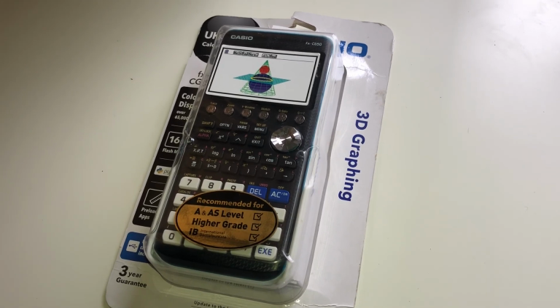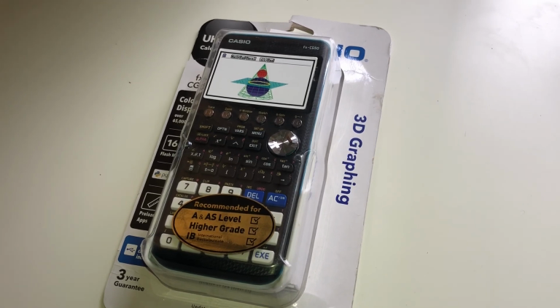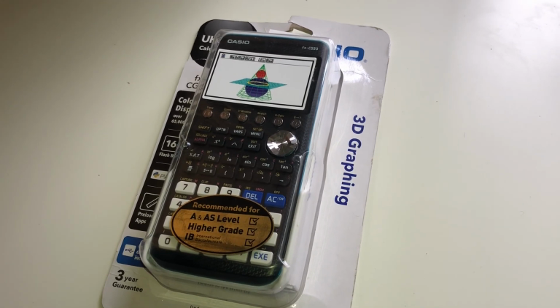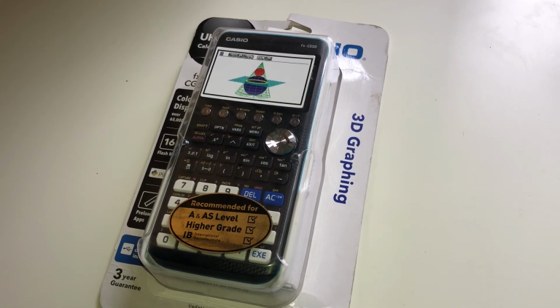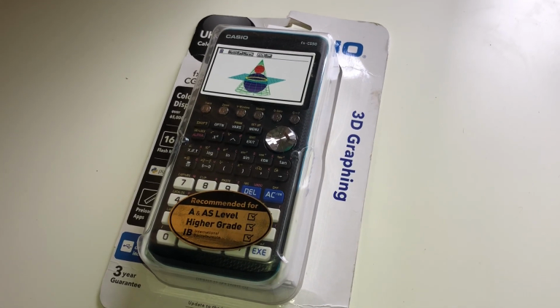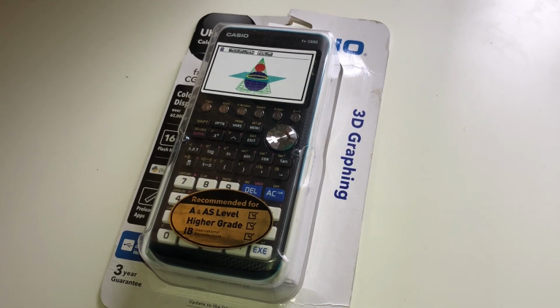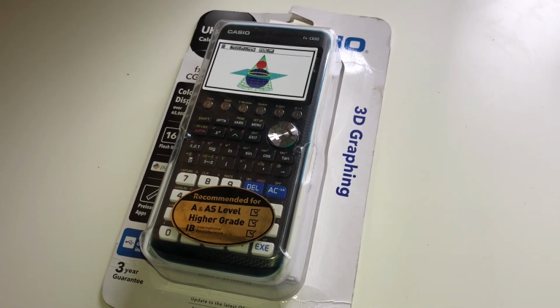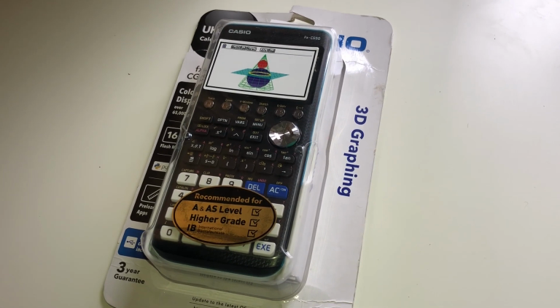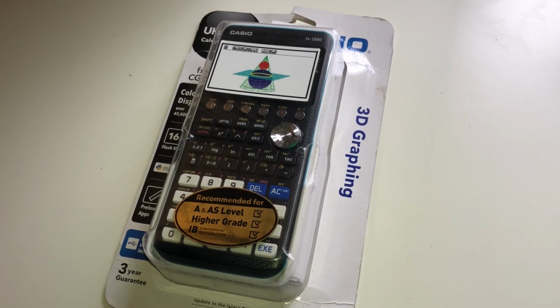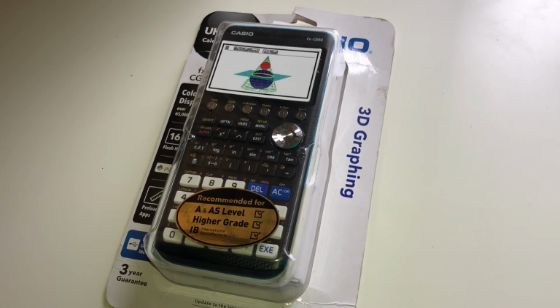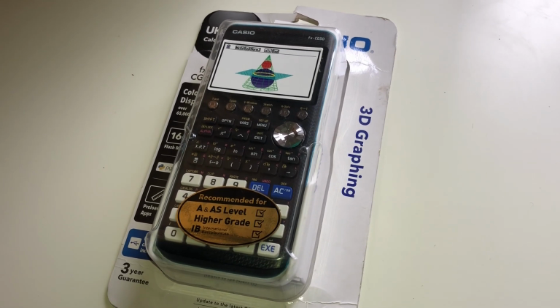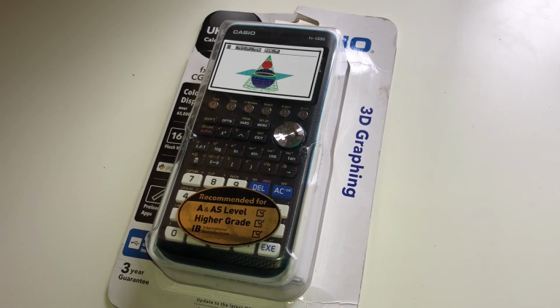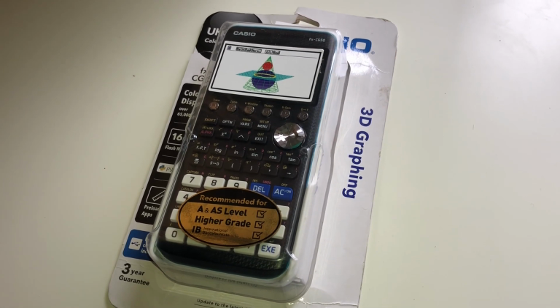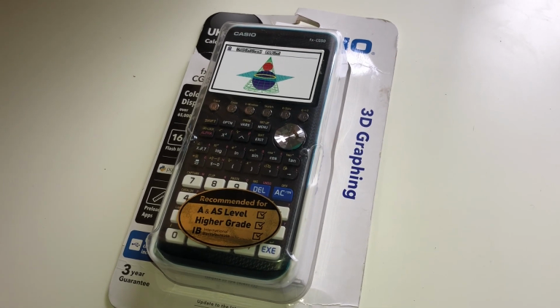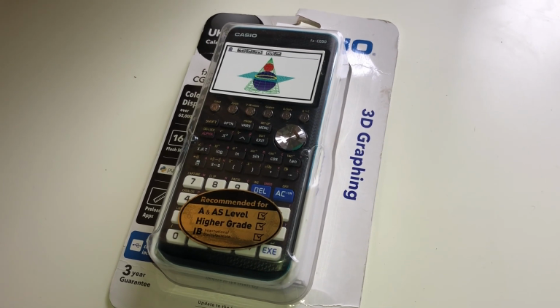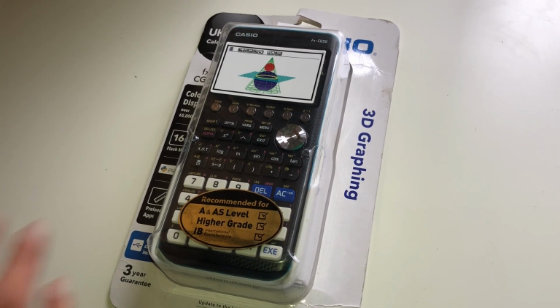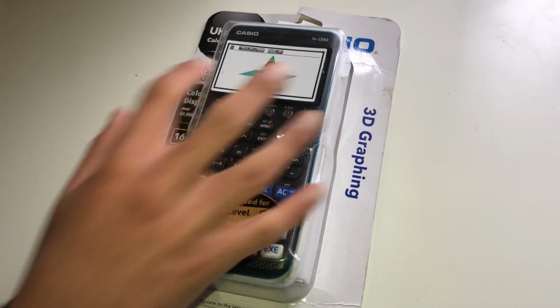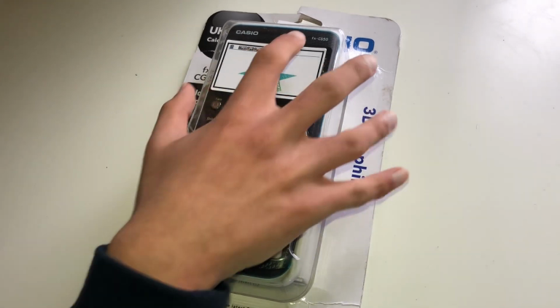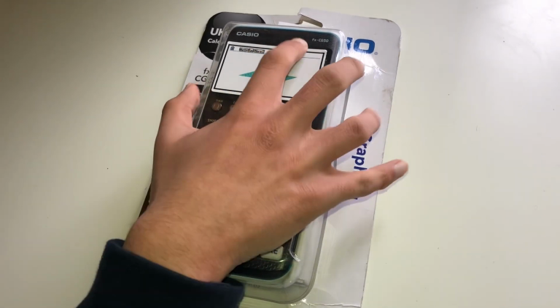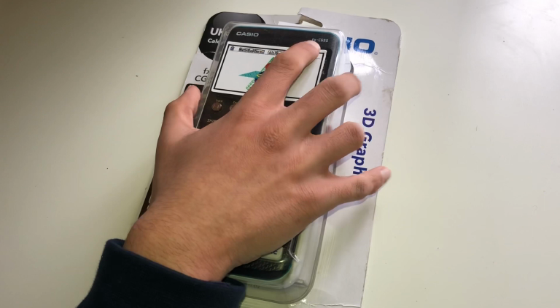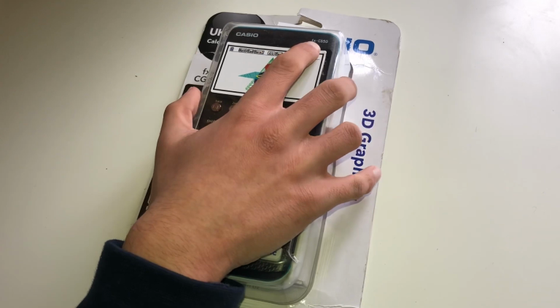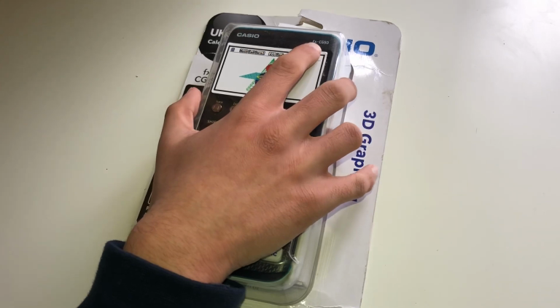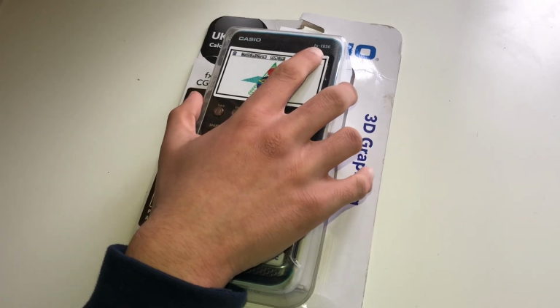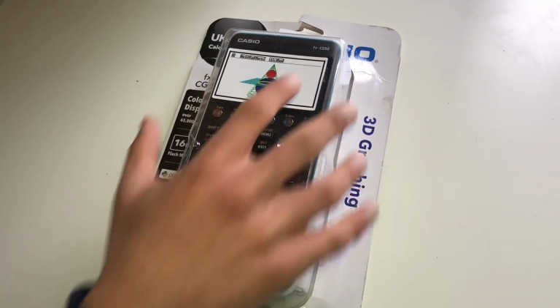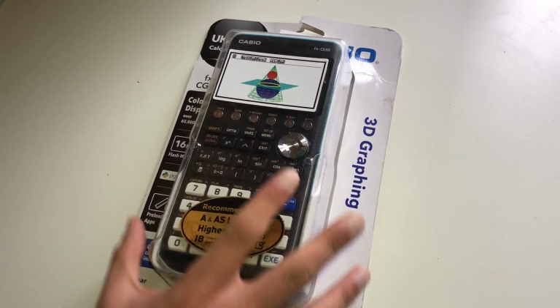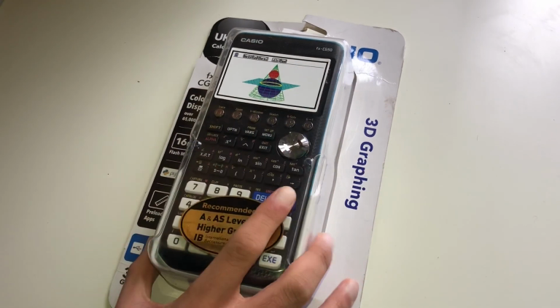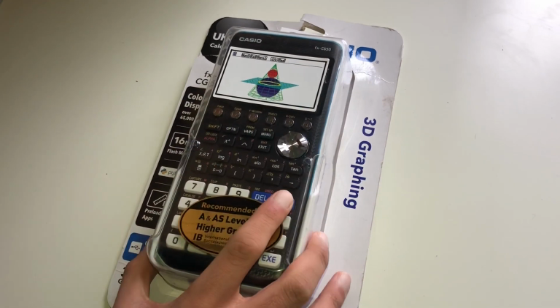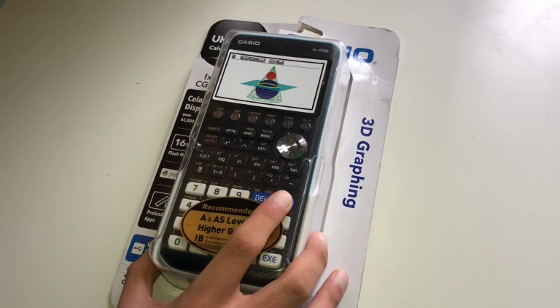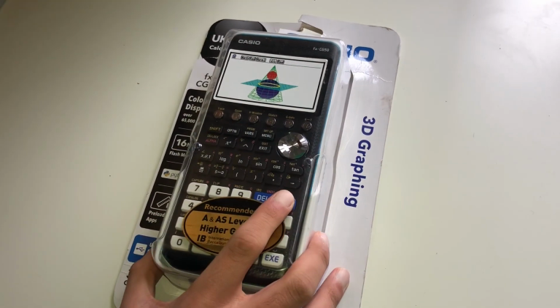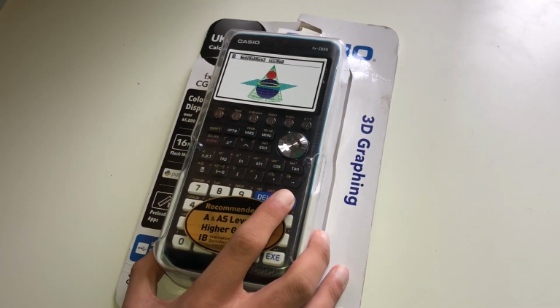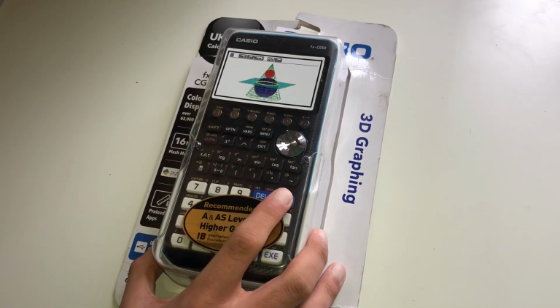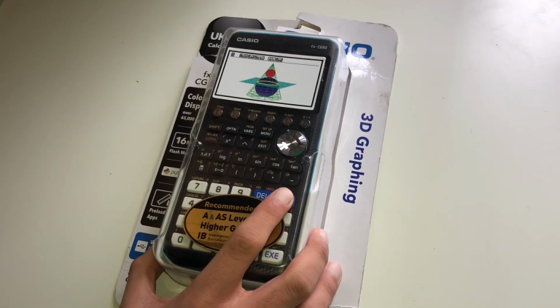Hey guys, today I bought this new calculator — it's the FXCG50, that's the model number.